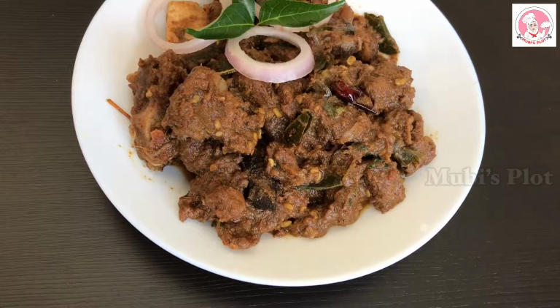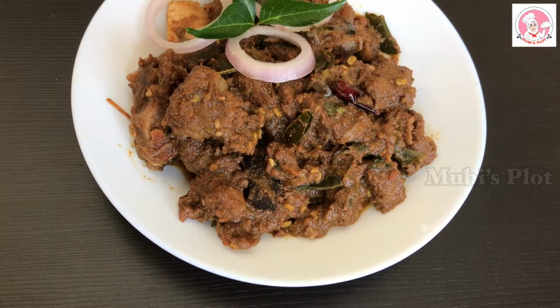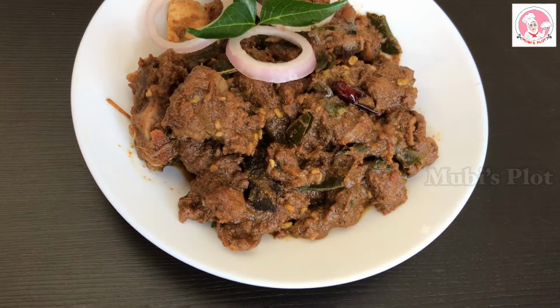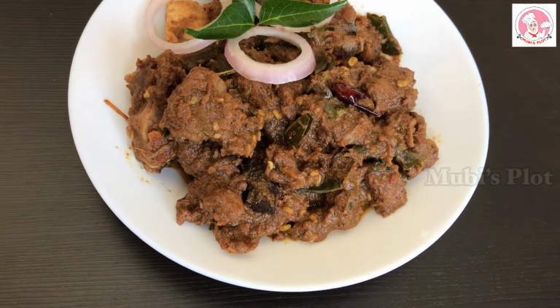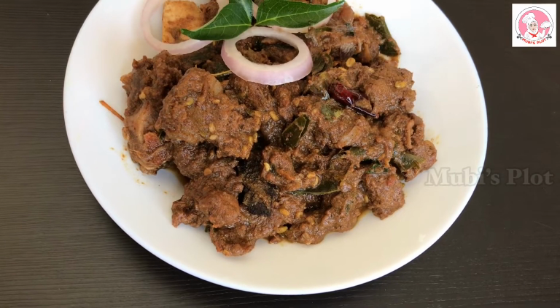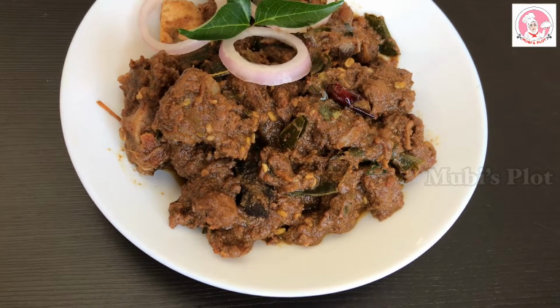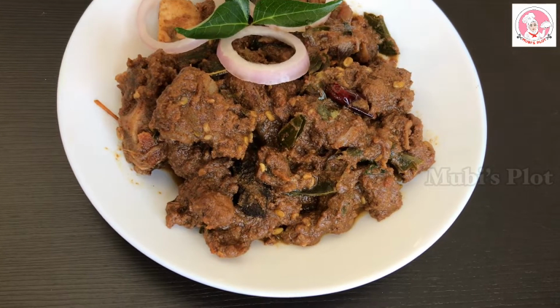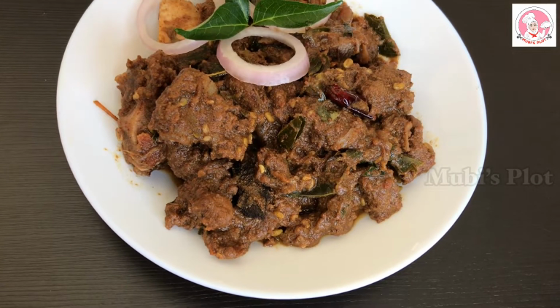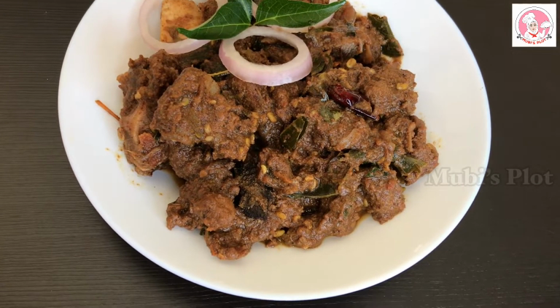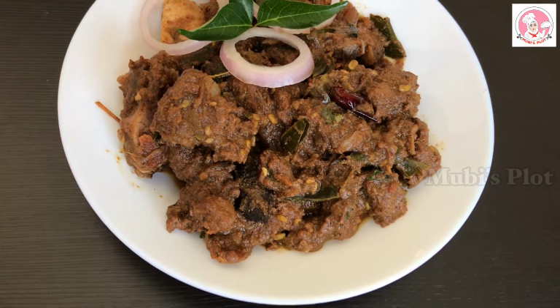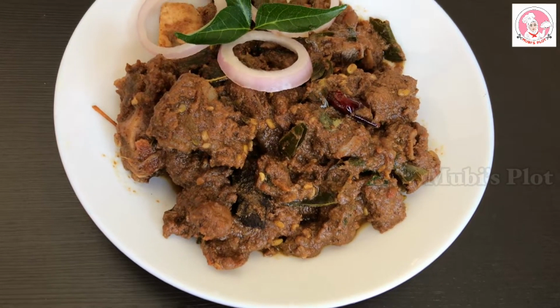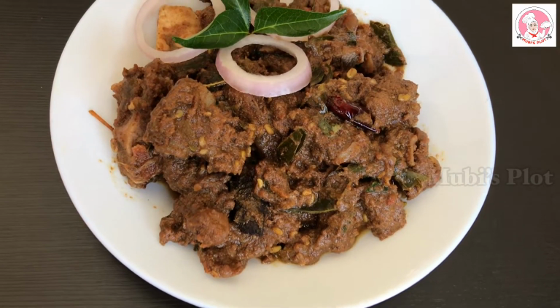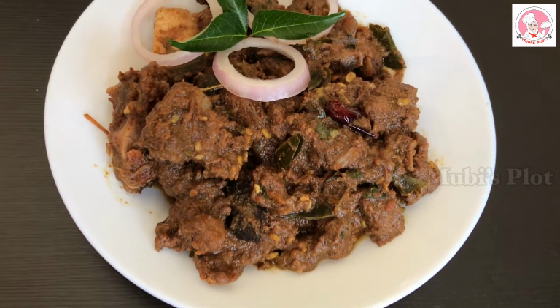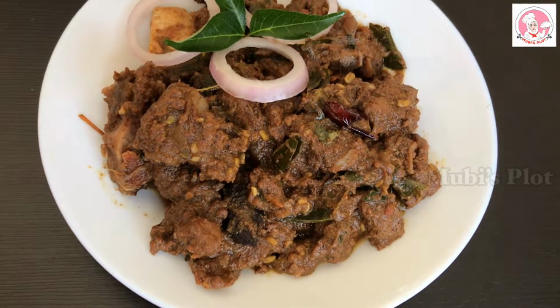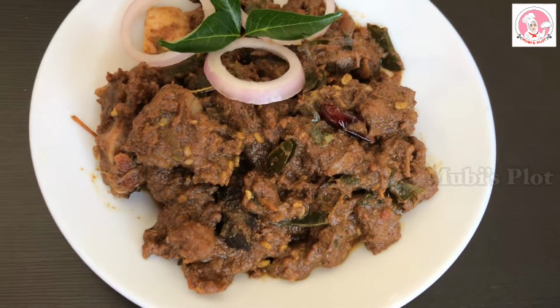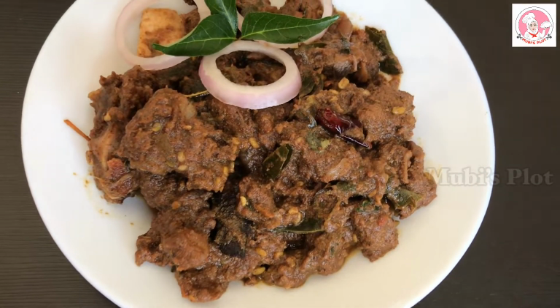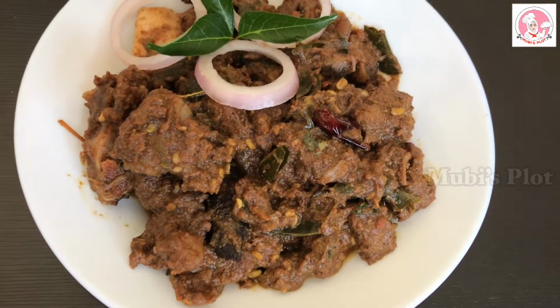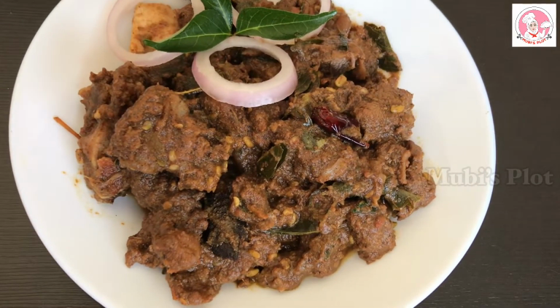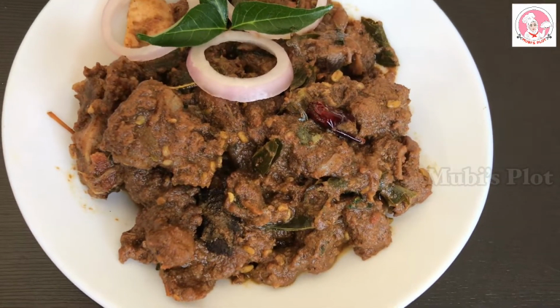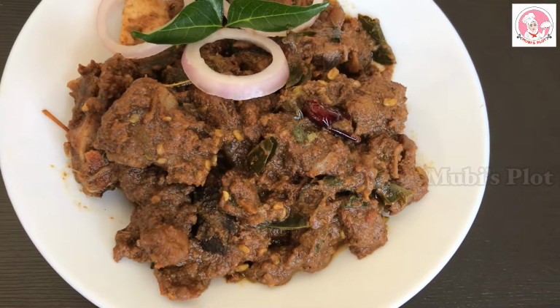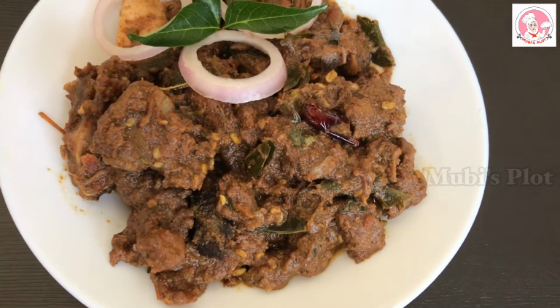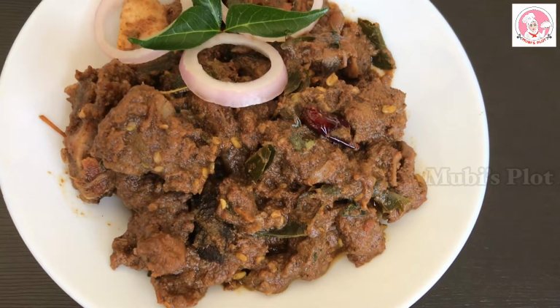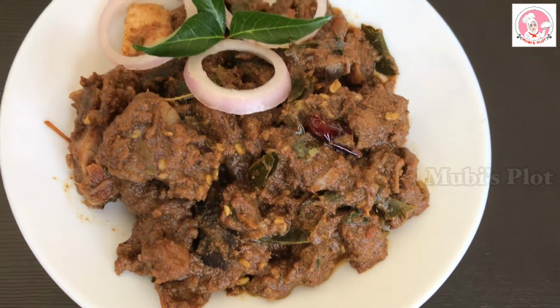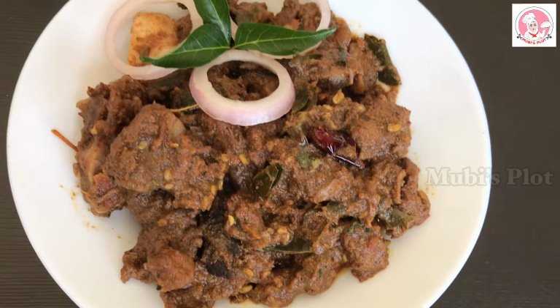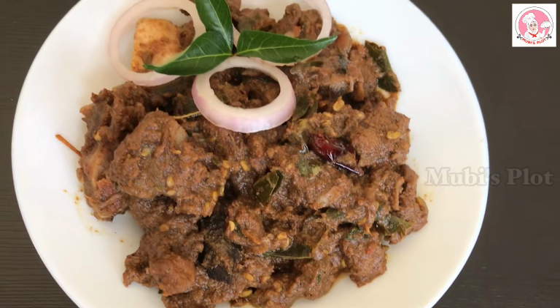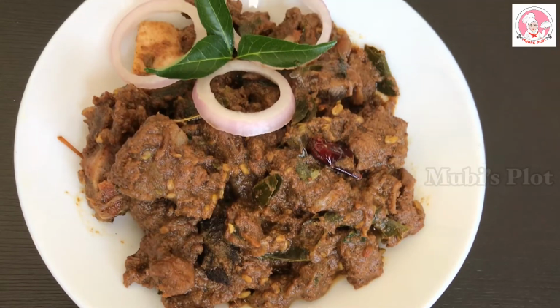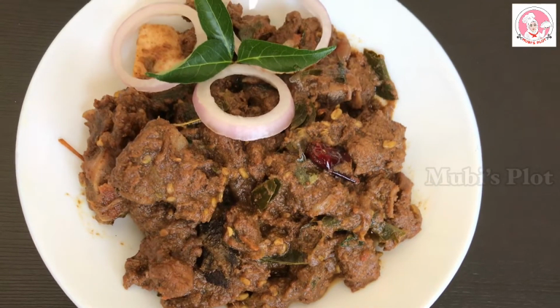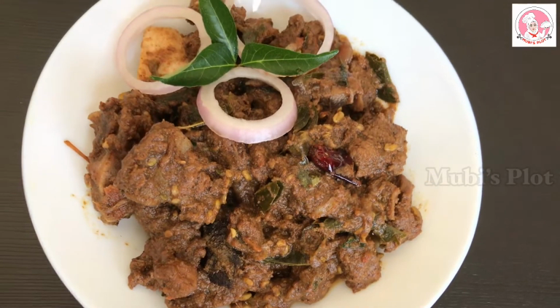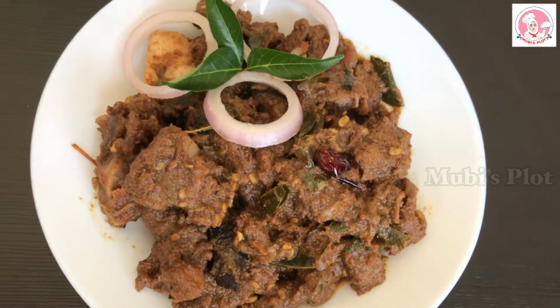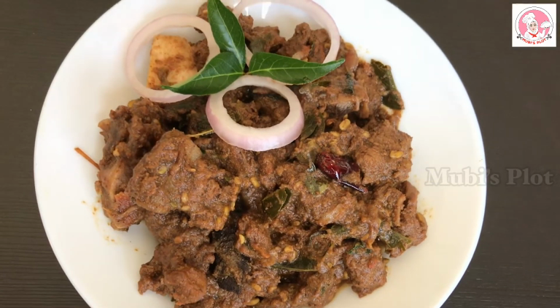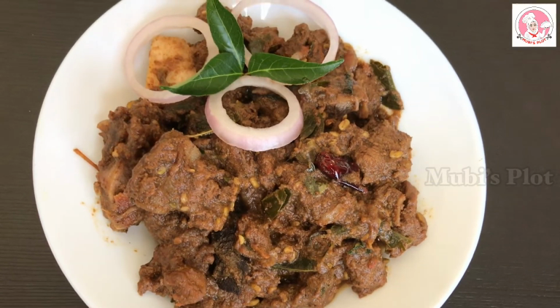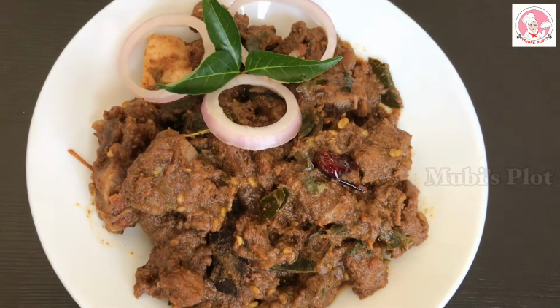Hi, welcome back to Mubi's Plot. Today, I am going to share a recipe for 4 taste of beef.